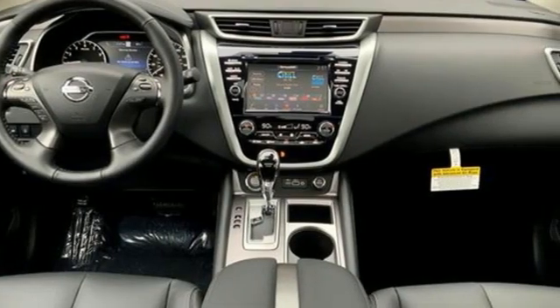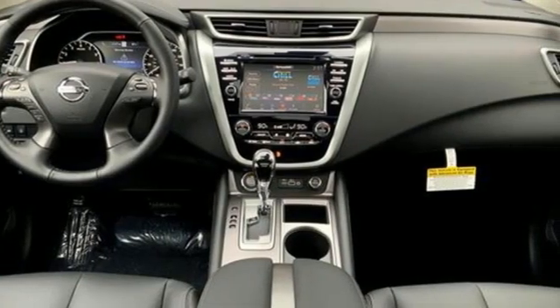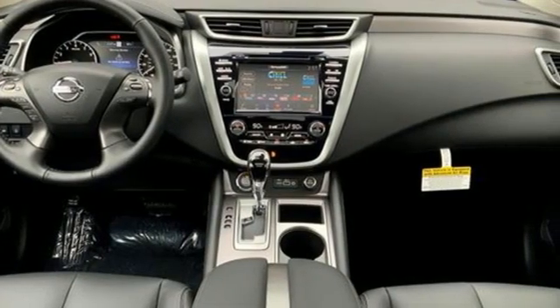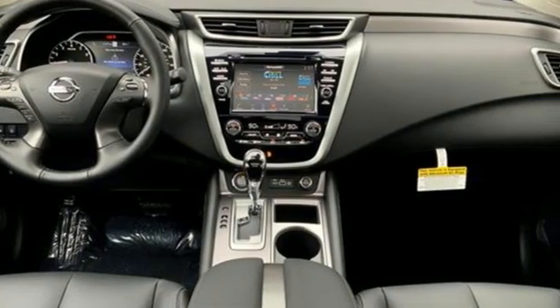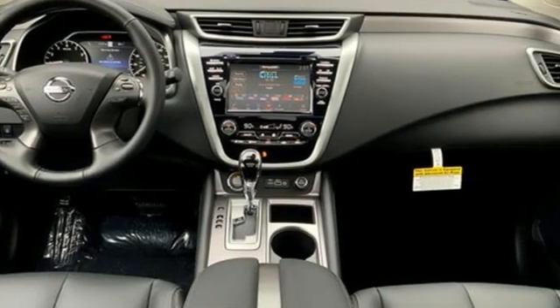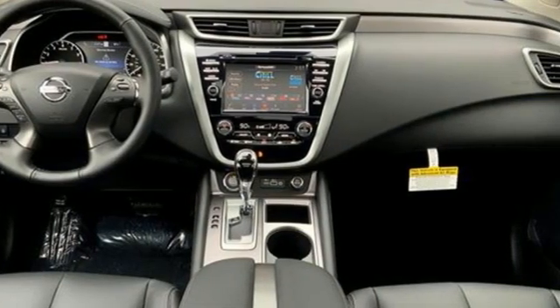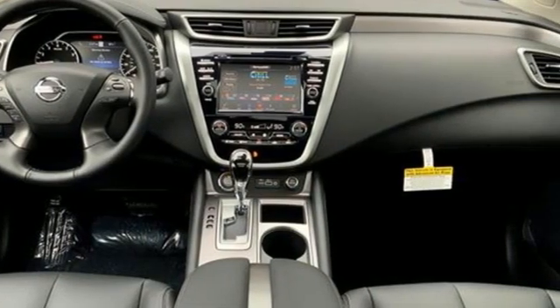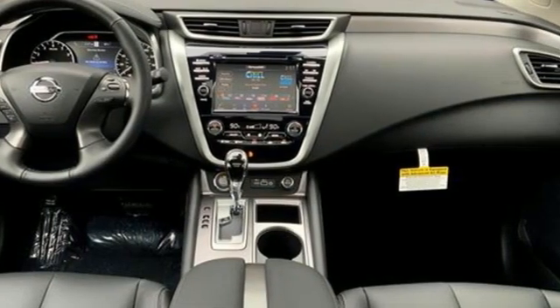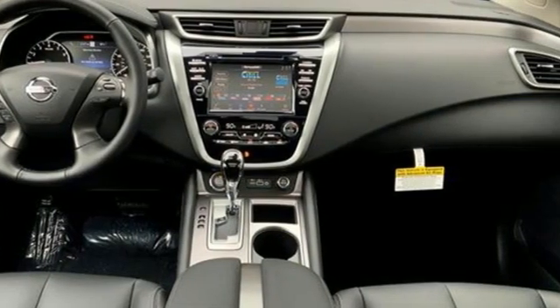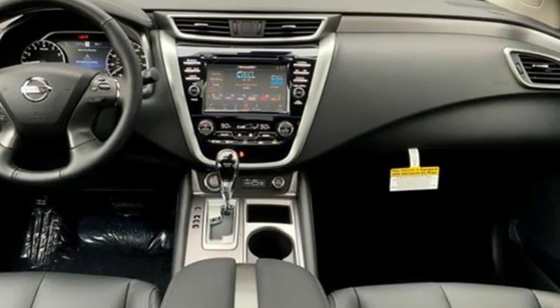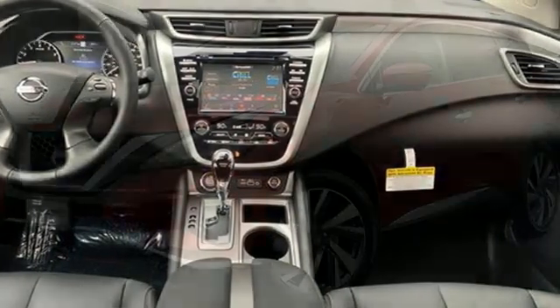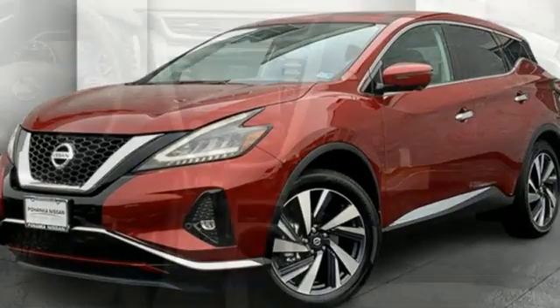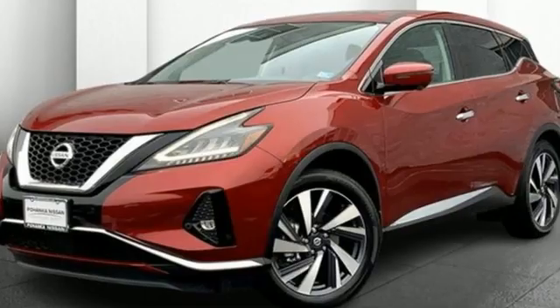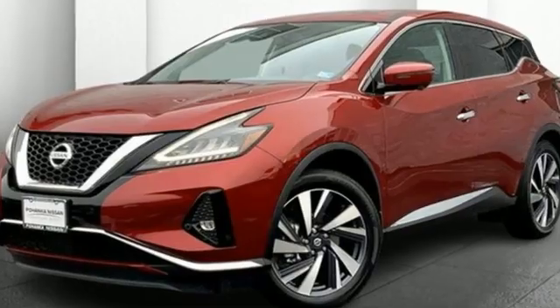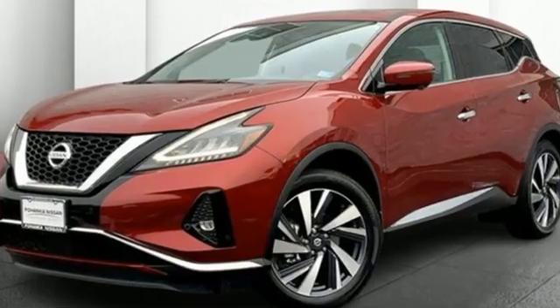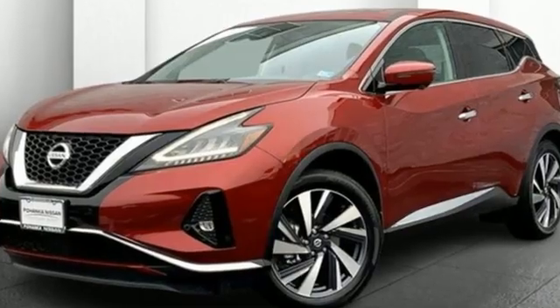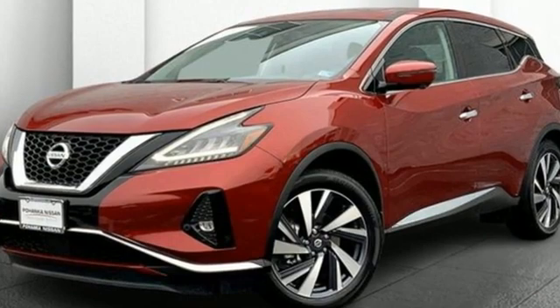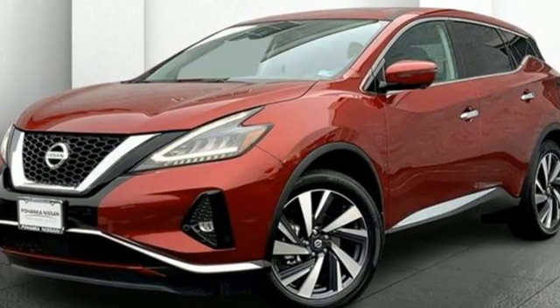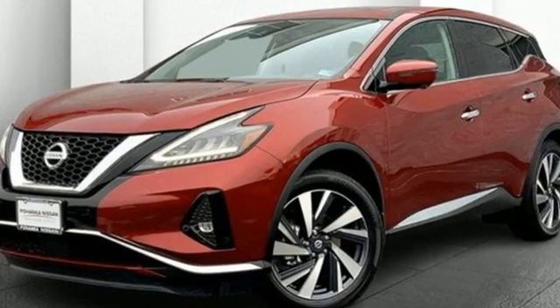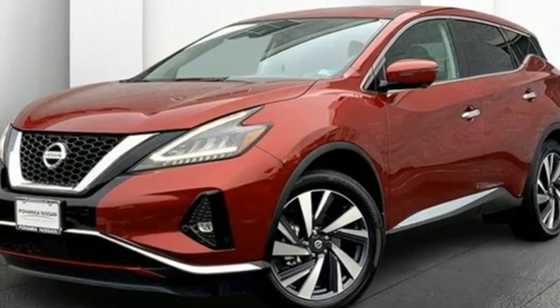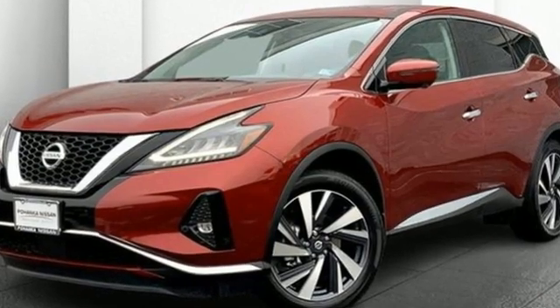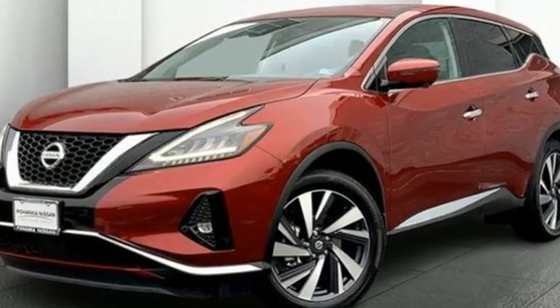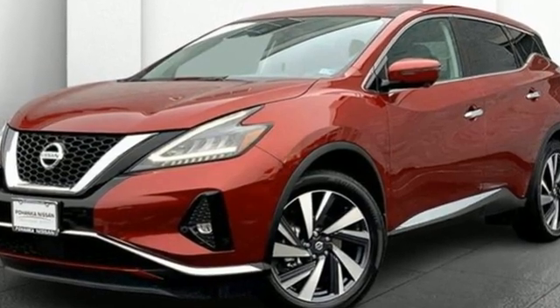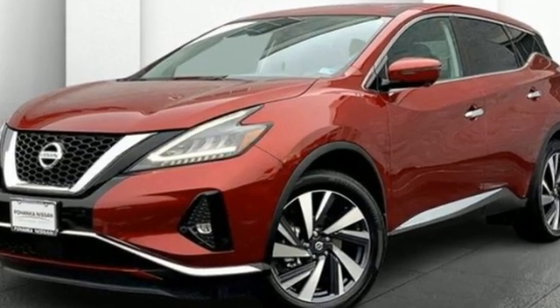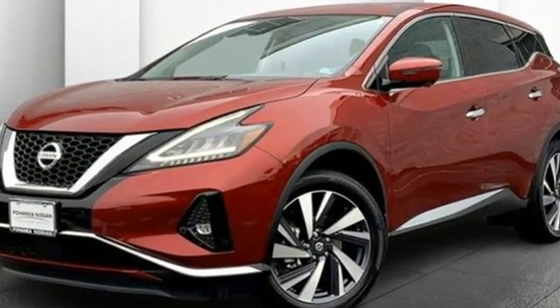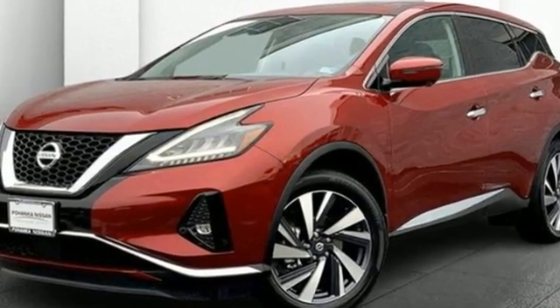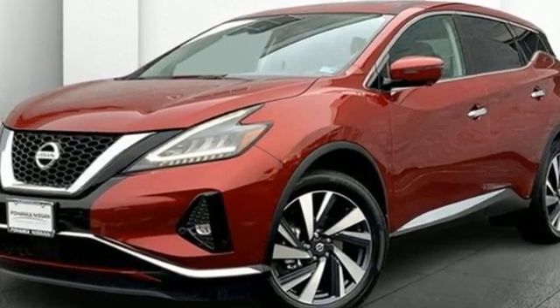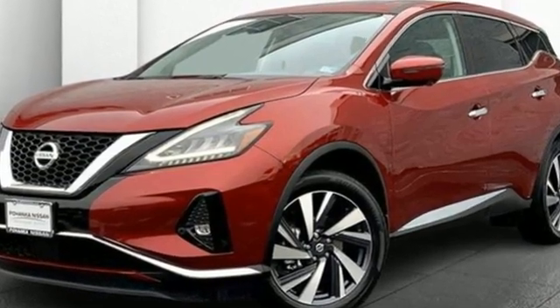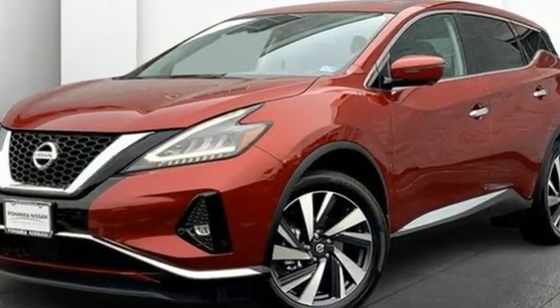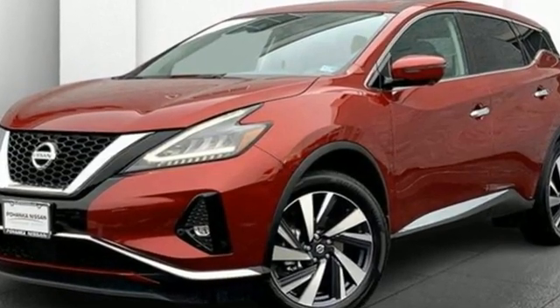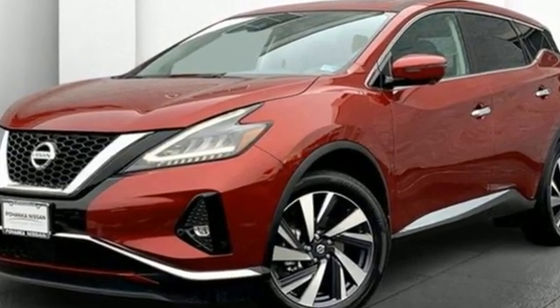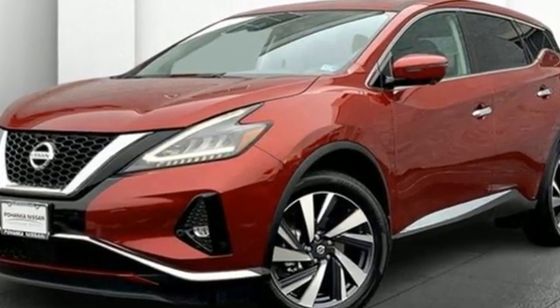Nissan excites the senses so you can enjoy the journey. See it for yourself when you take it for a test drive.